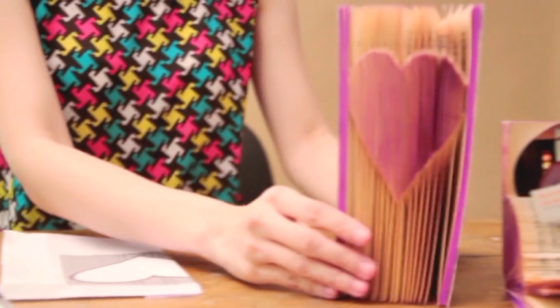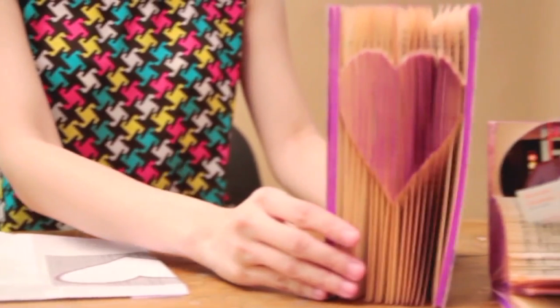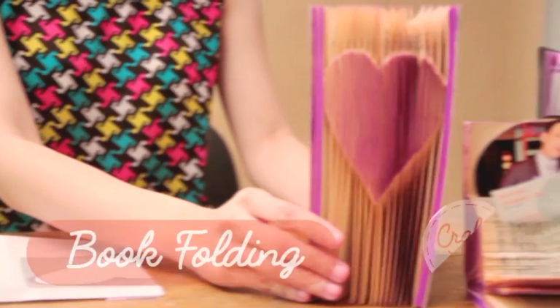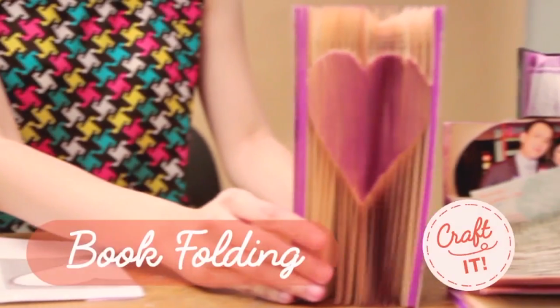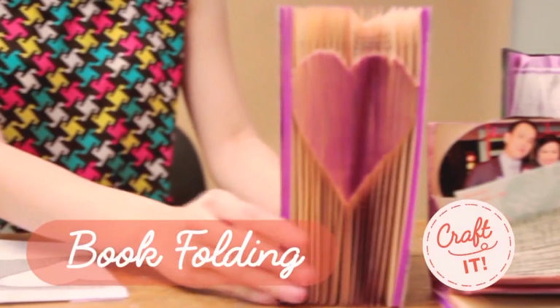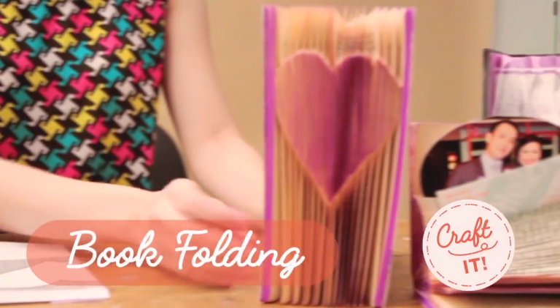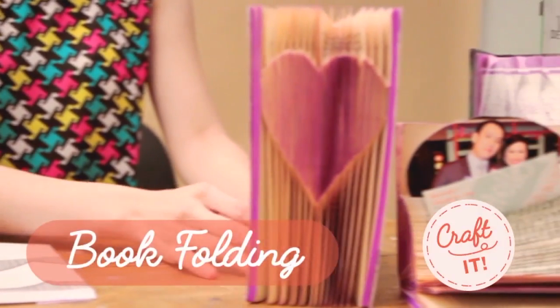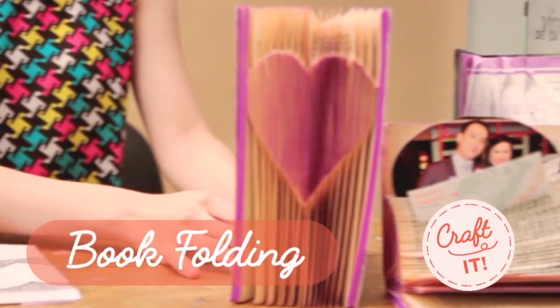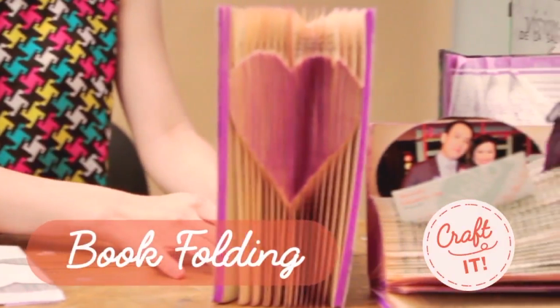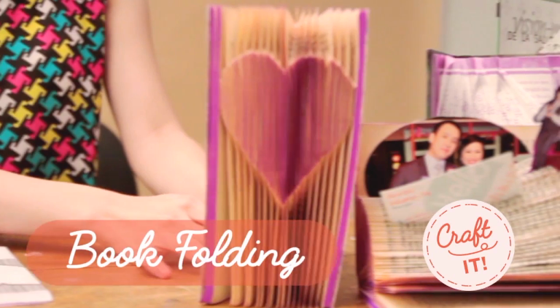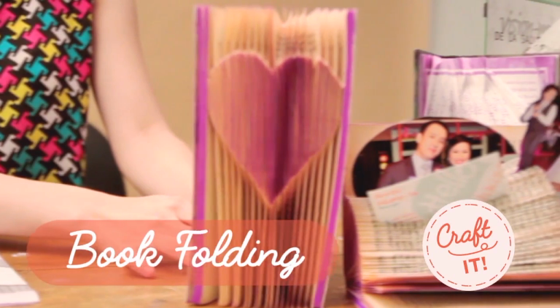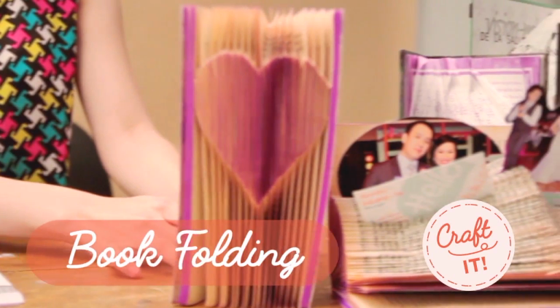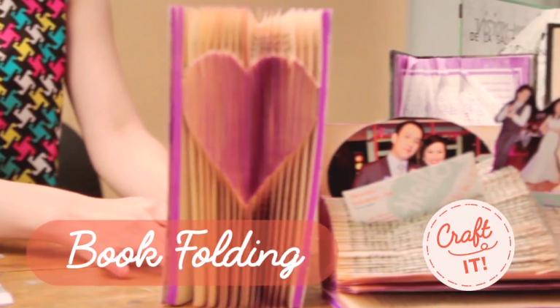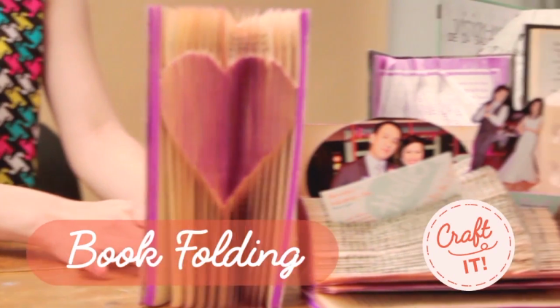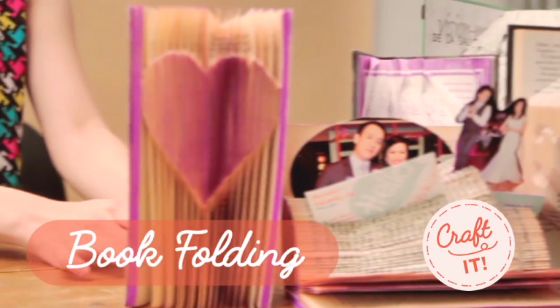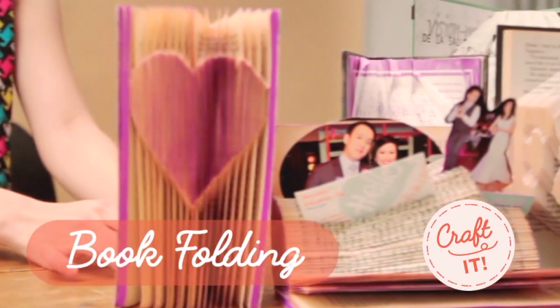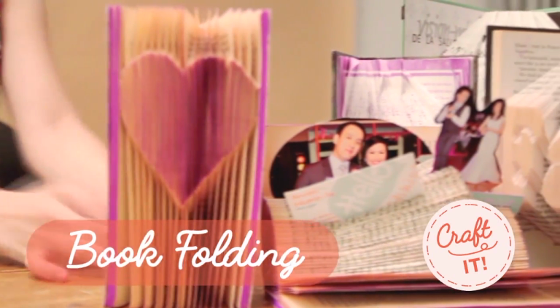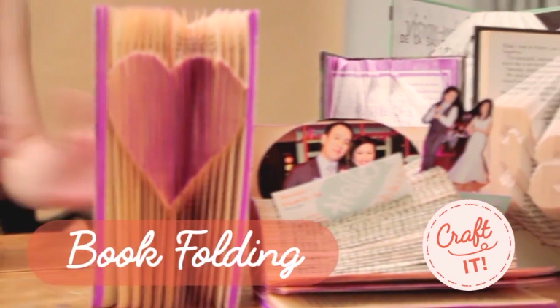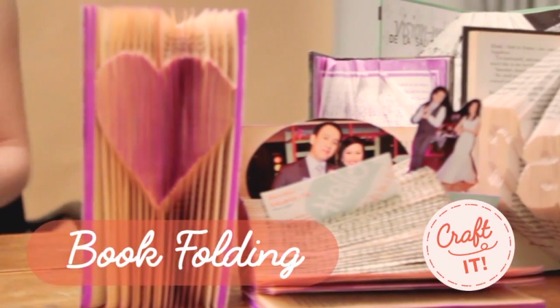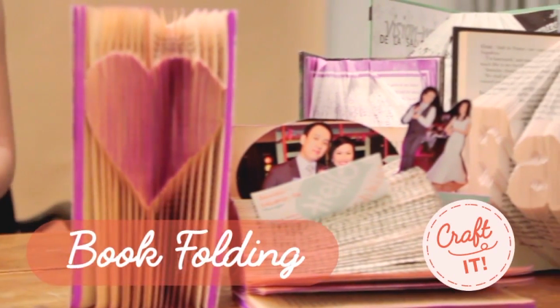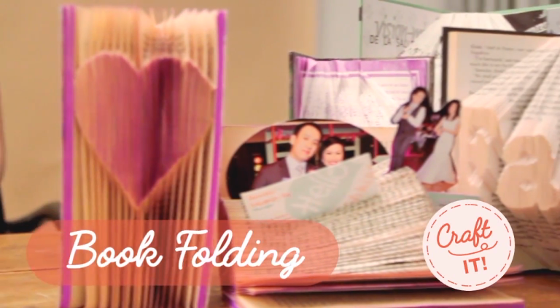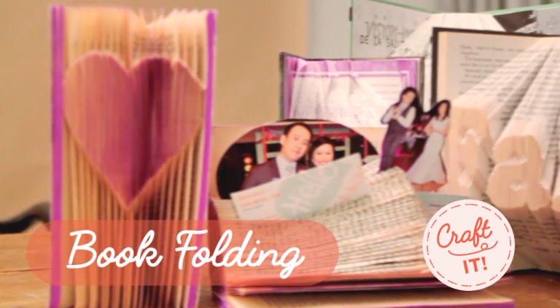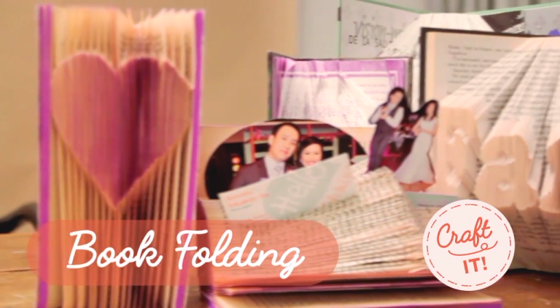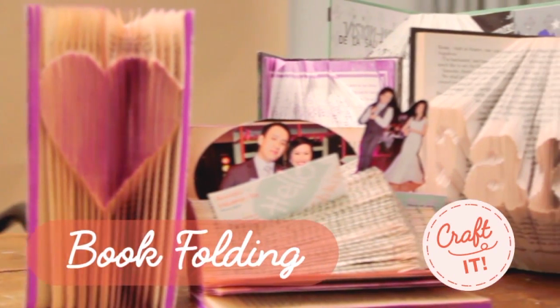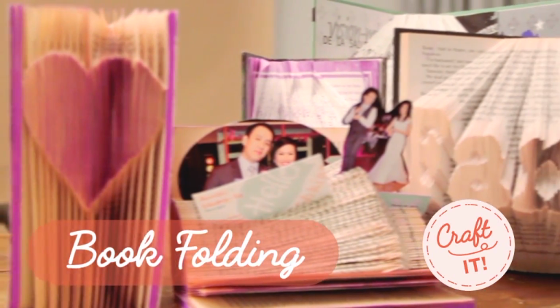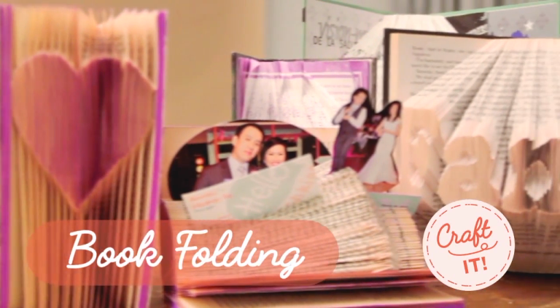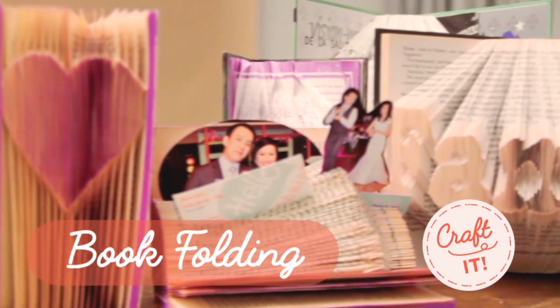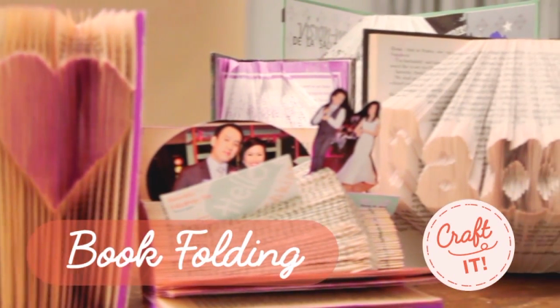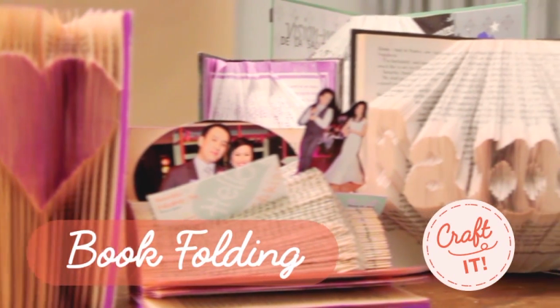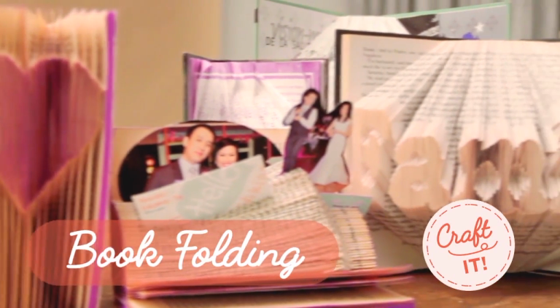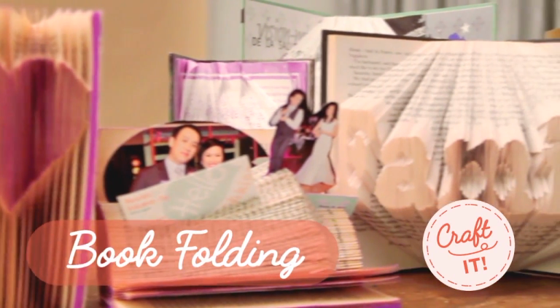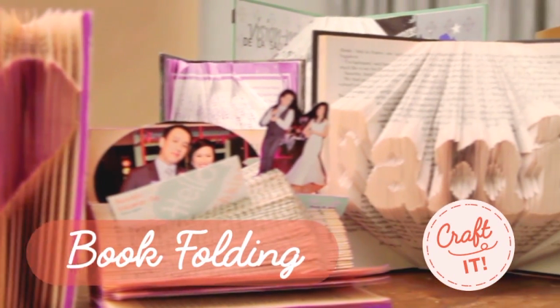You can use it to decorate your room or your living room, and to hold your business cards and pictures.